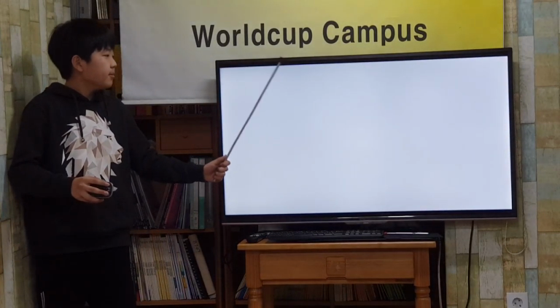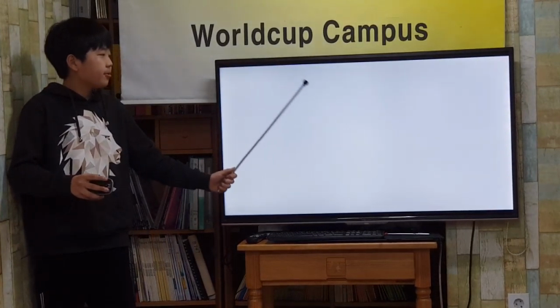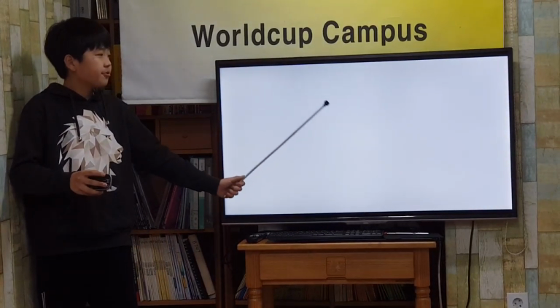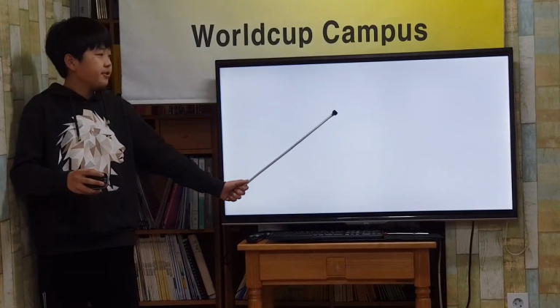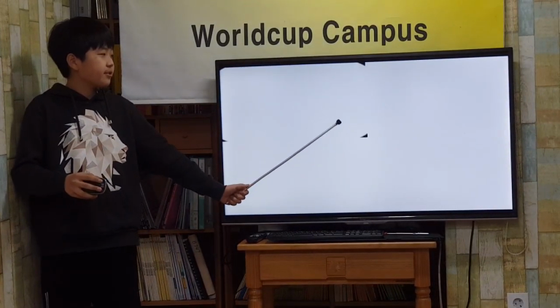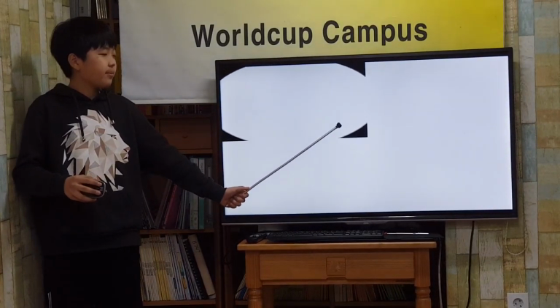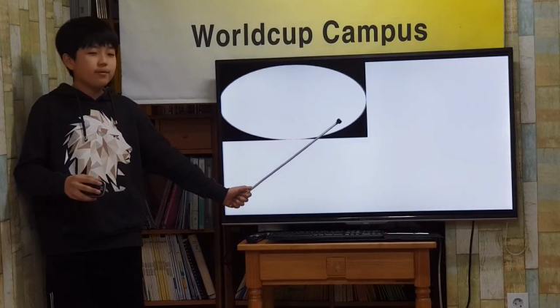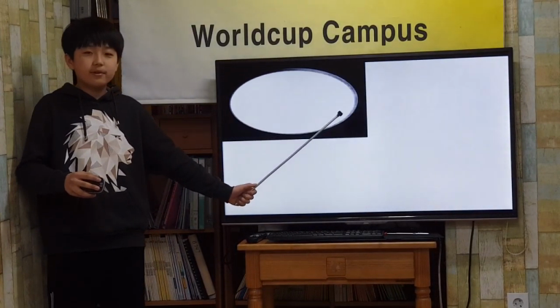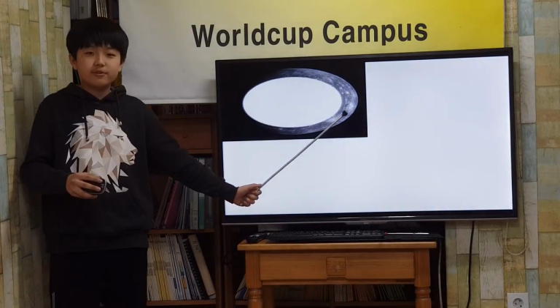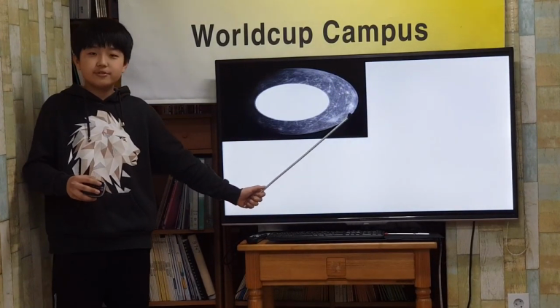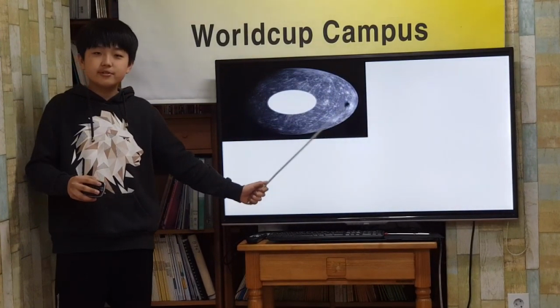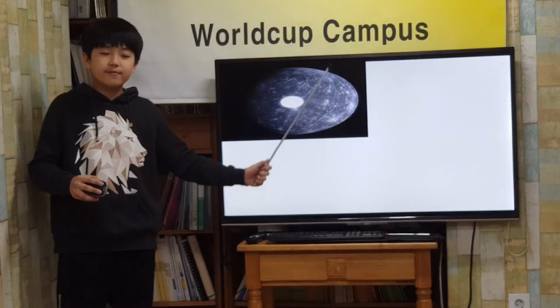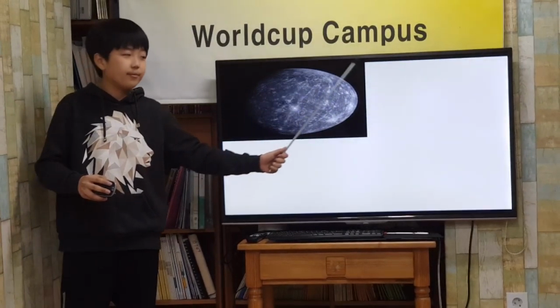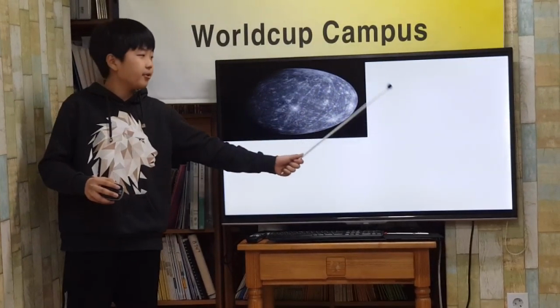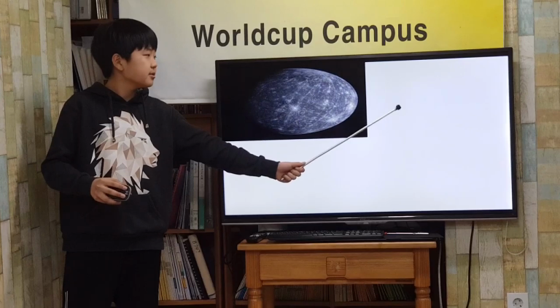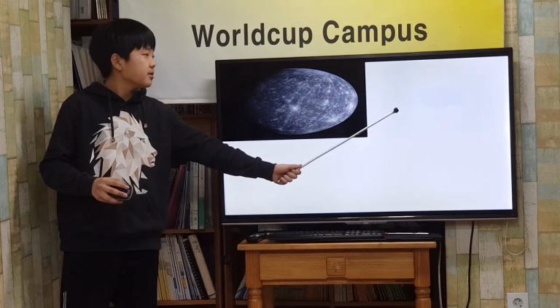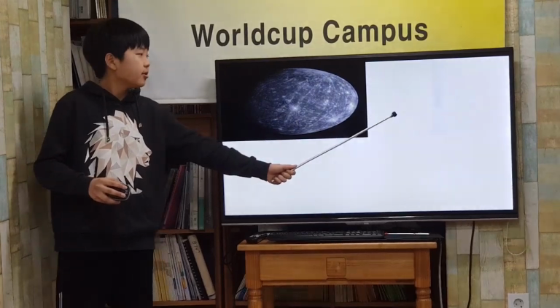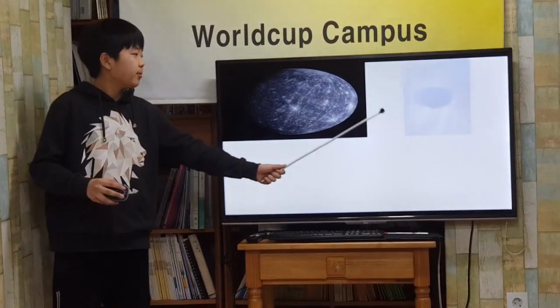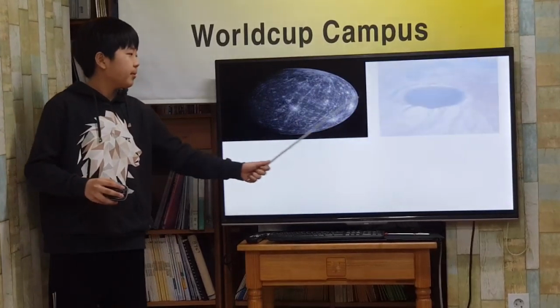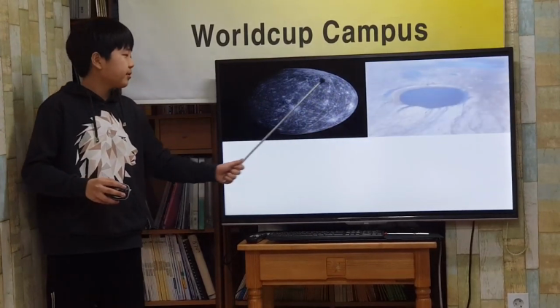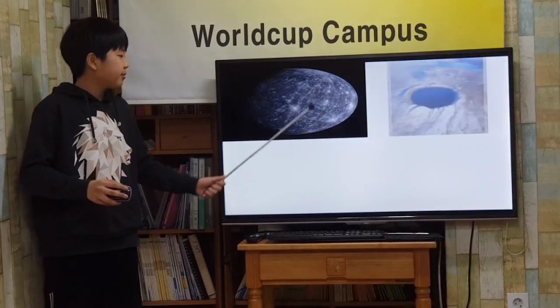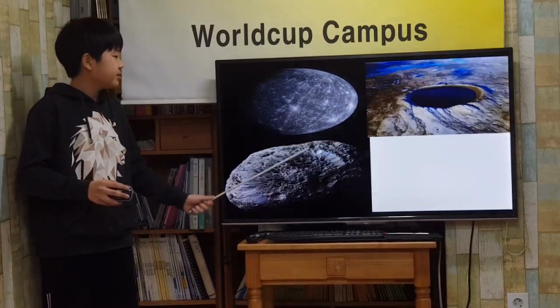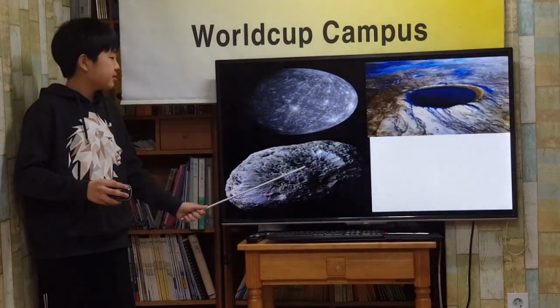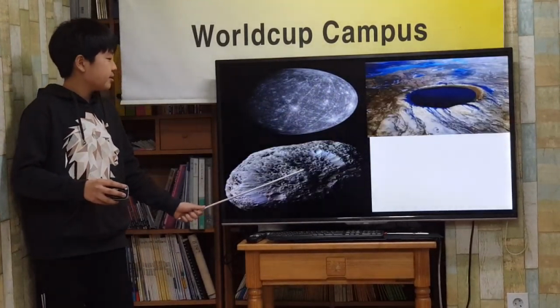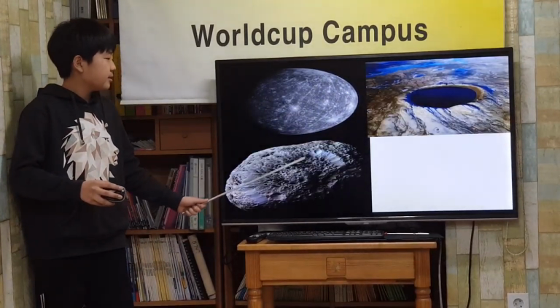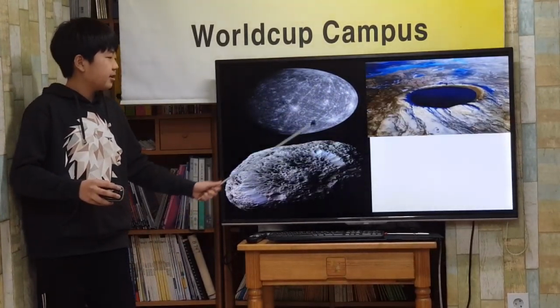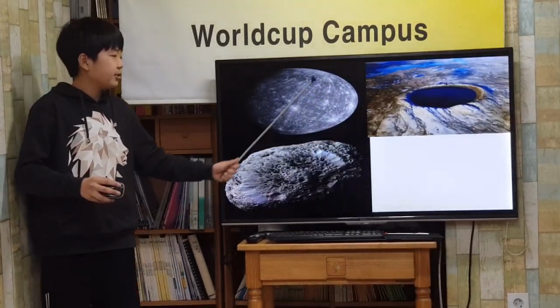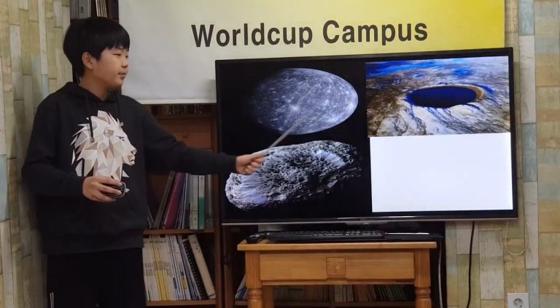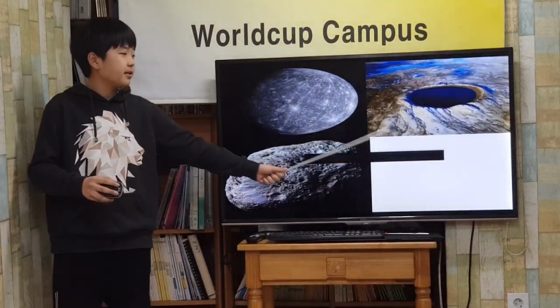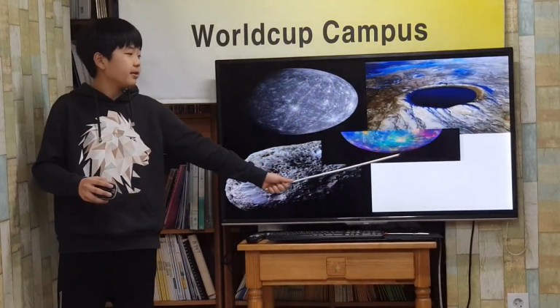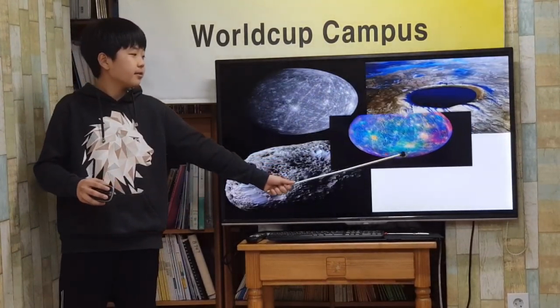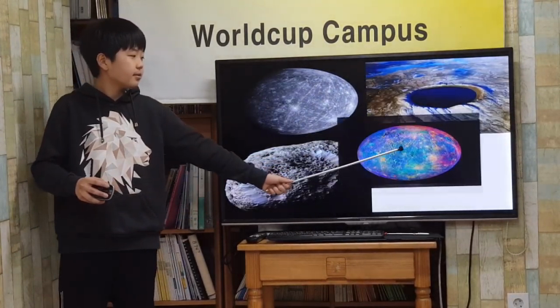Mercury is covered with craters from rocks called meteoroids that hit the planet.